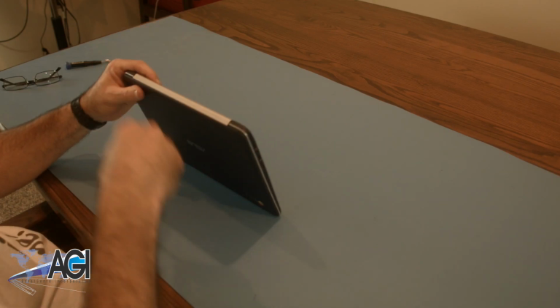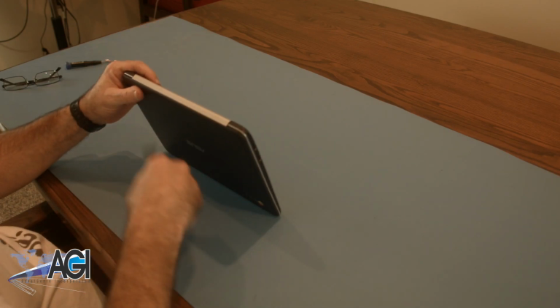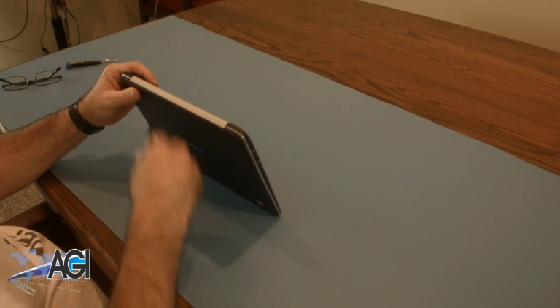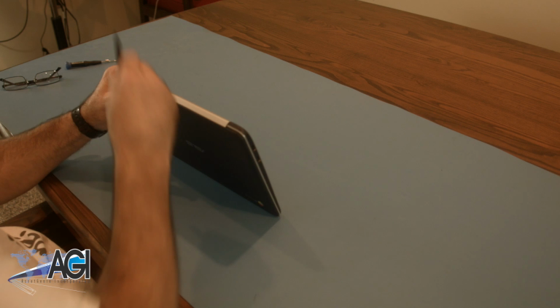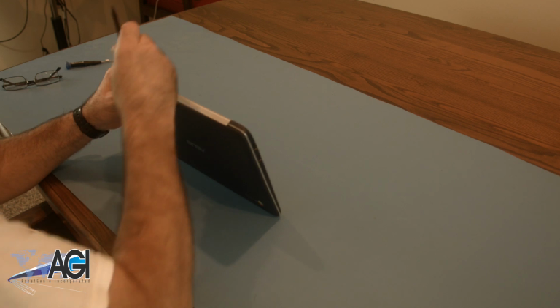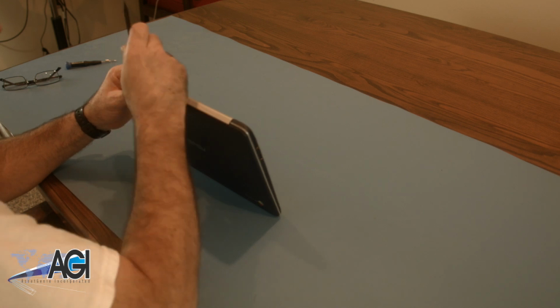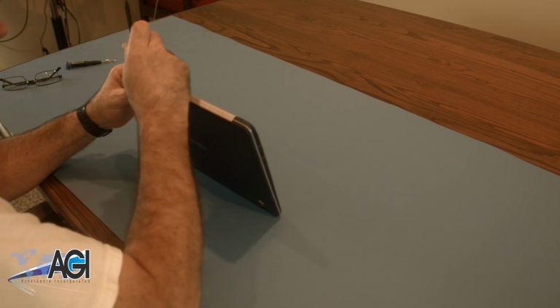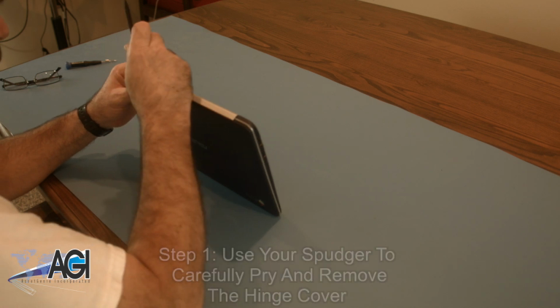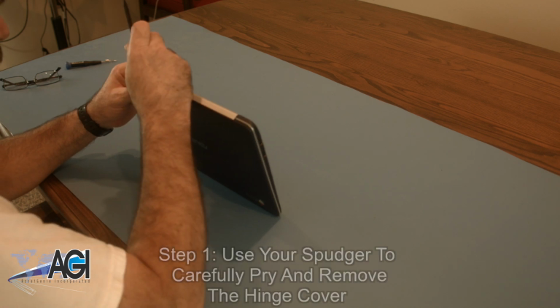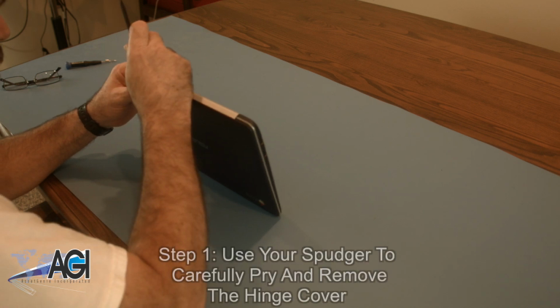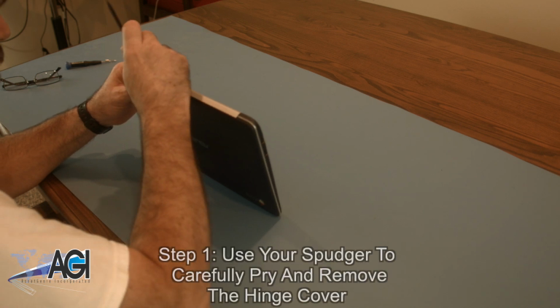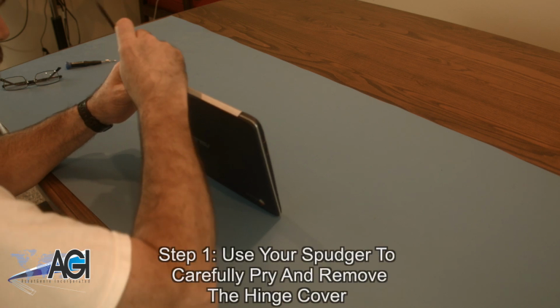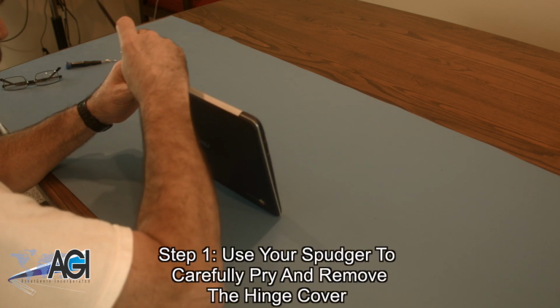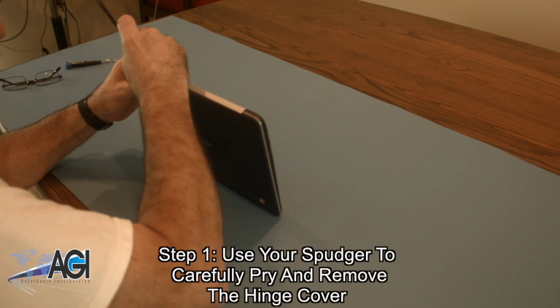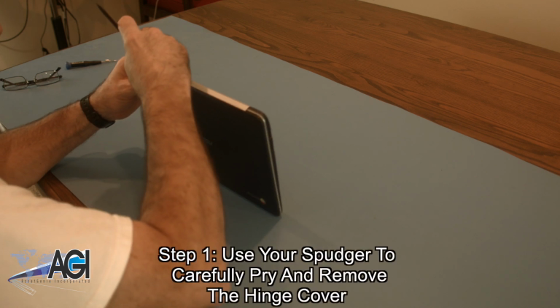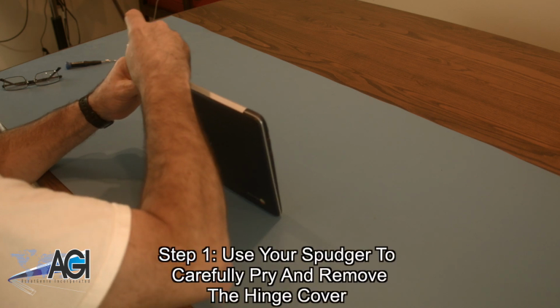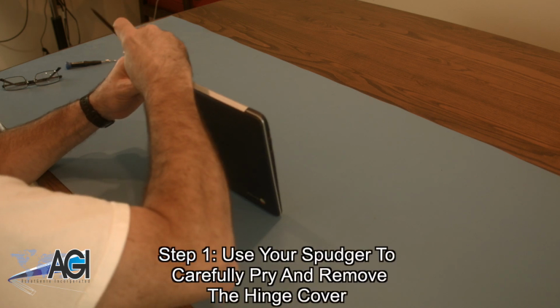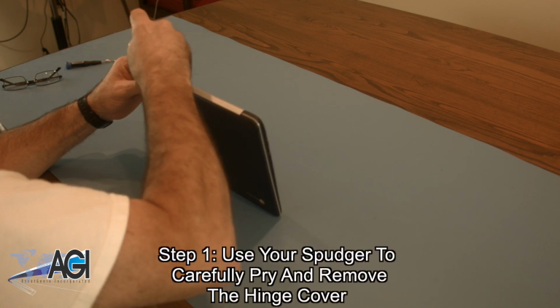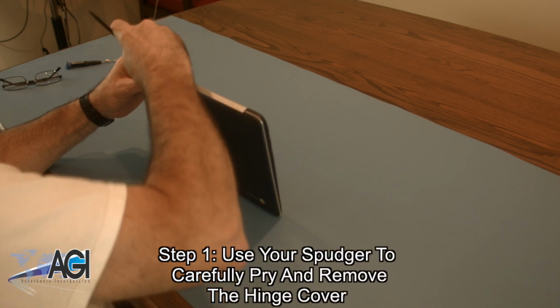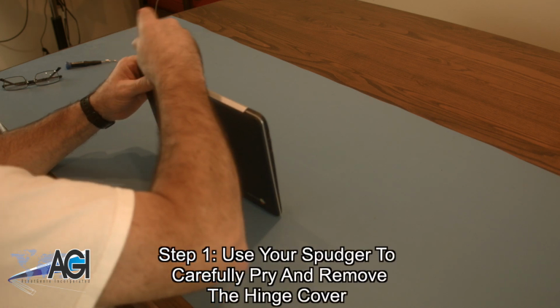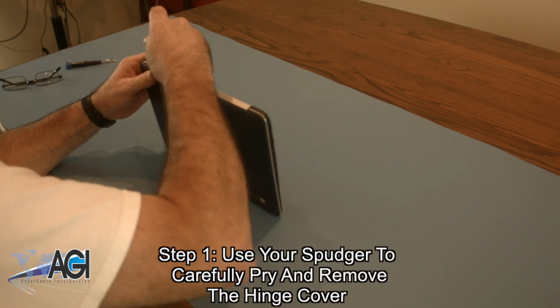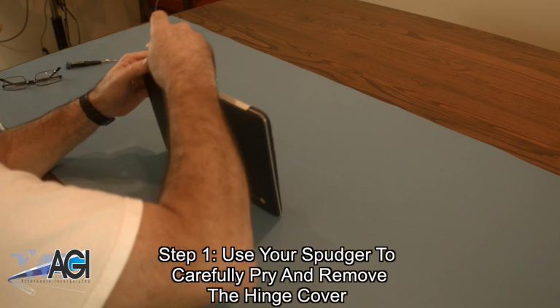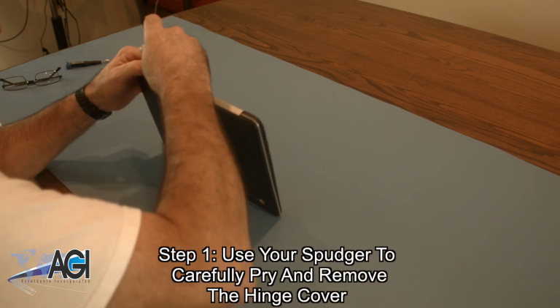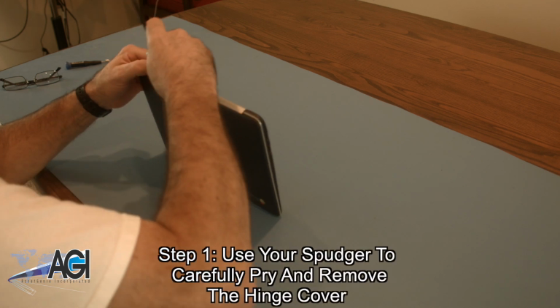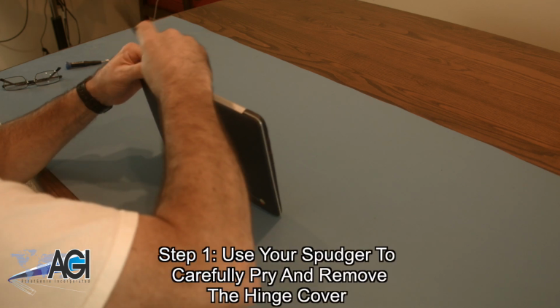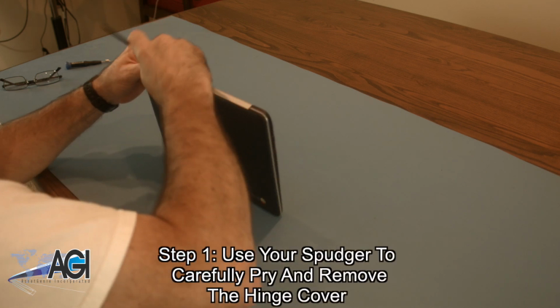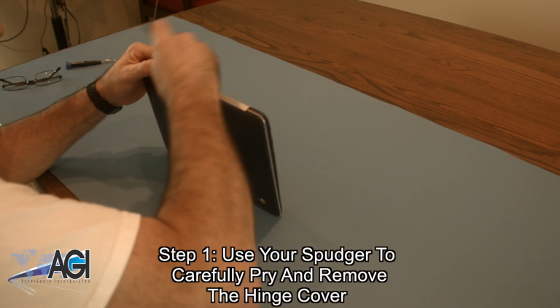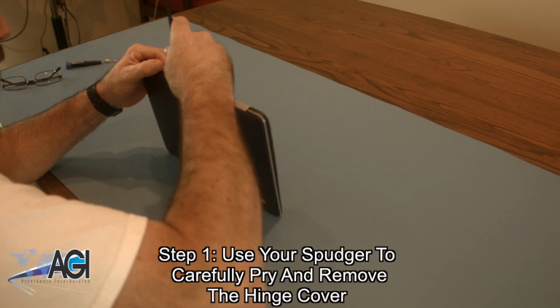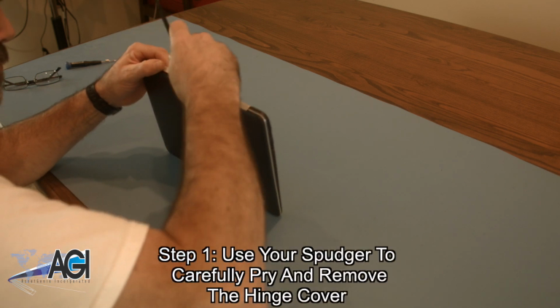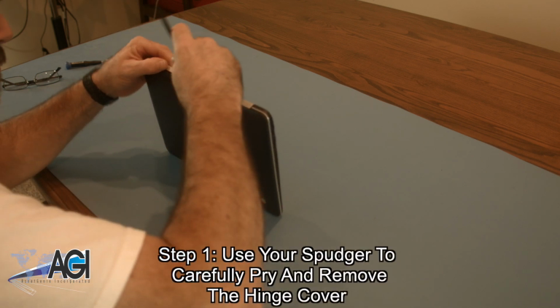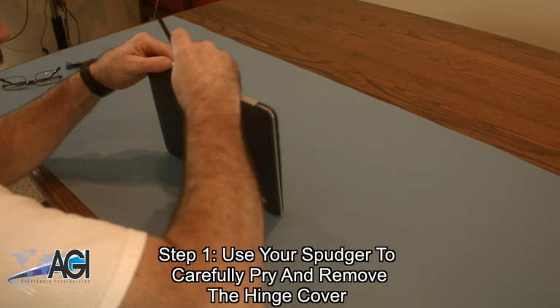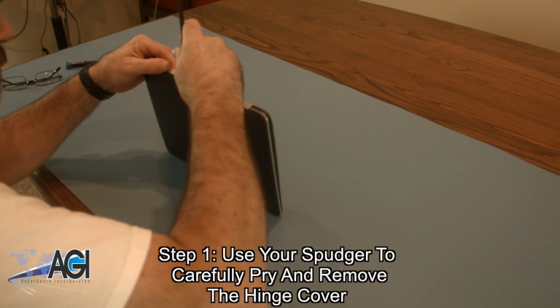The first step will be to use your spudger to carefully pry and remove the hinge cover.